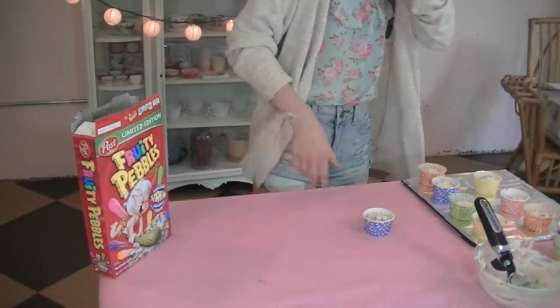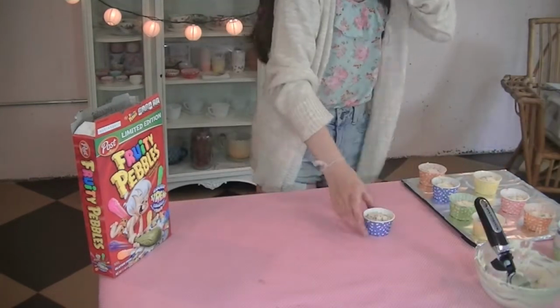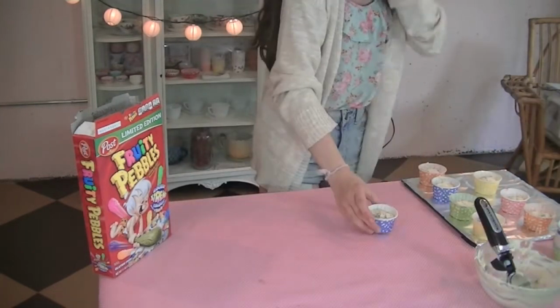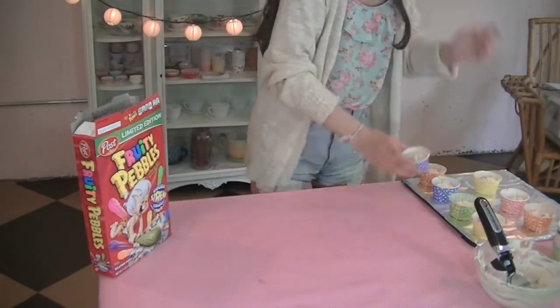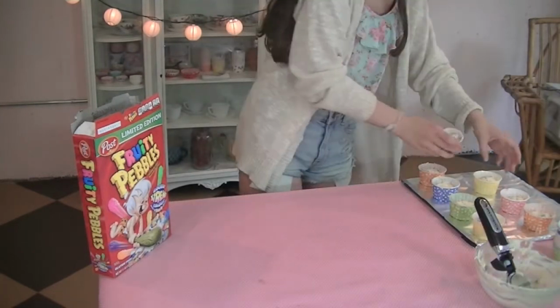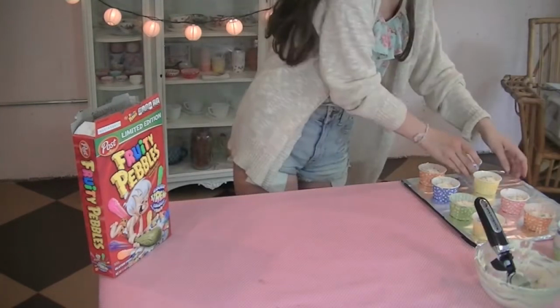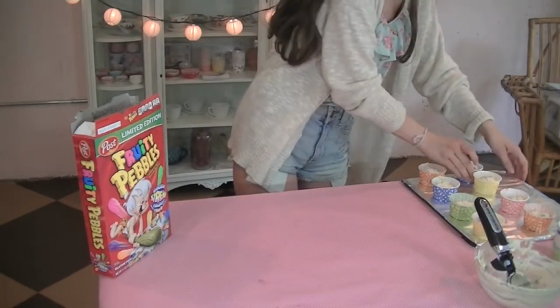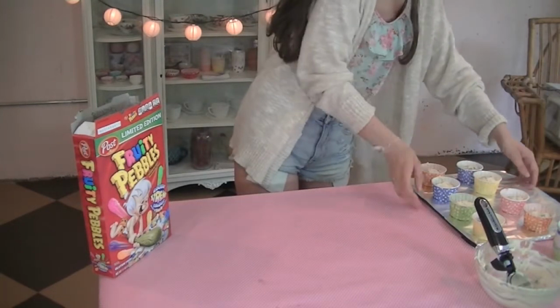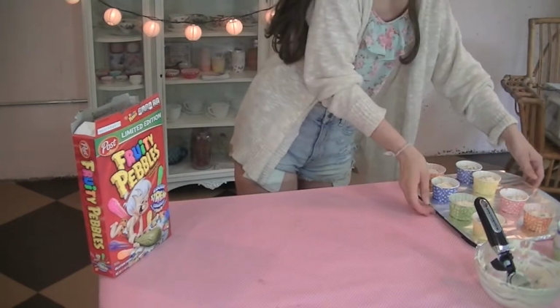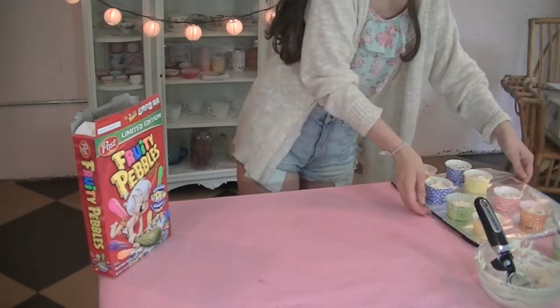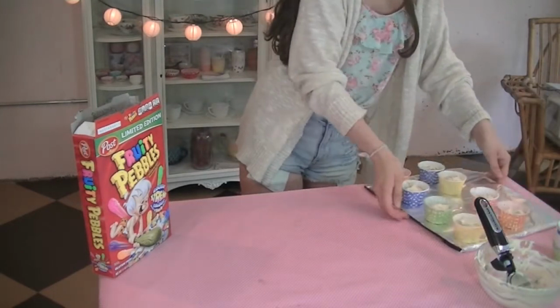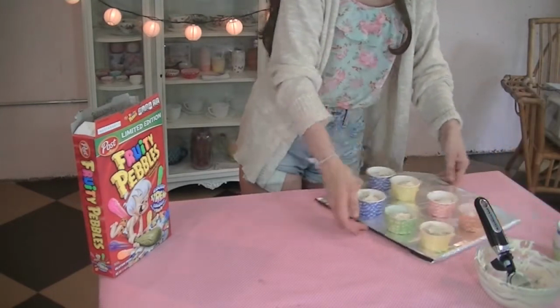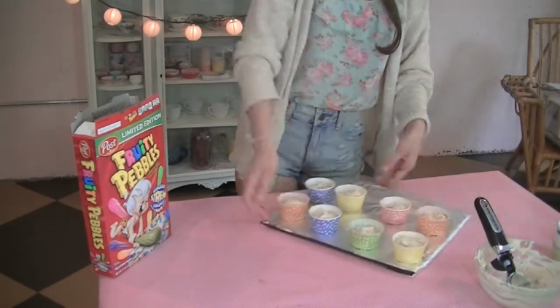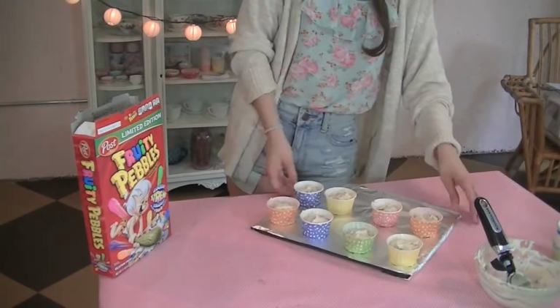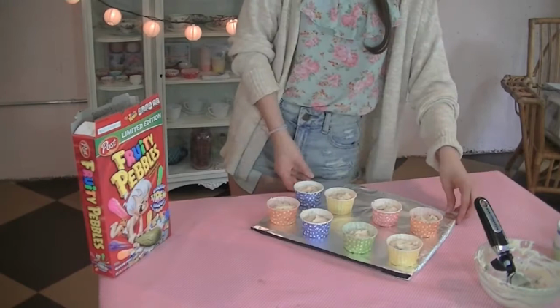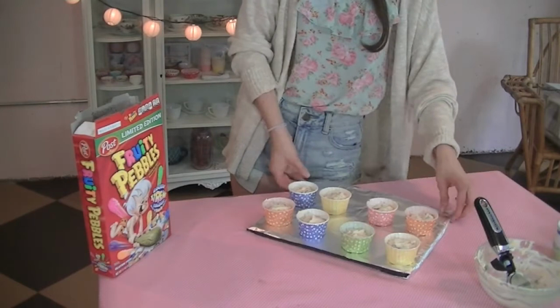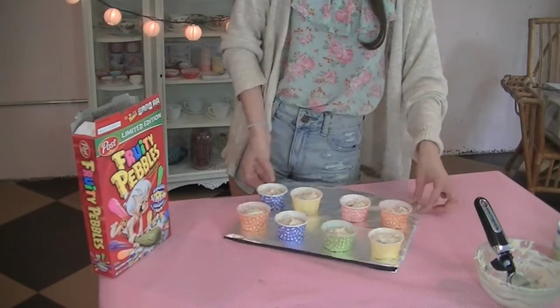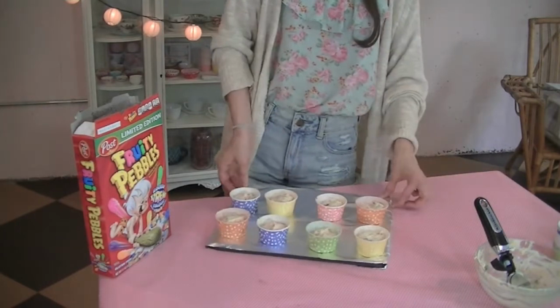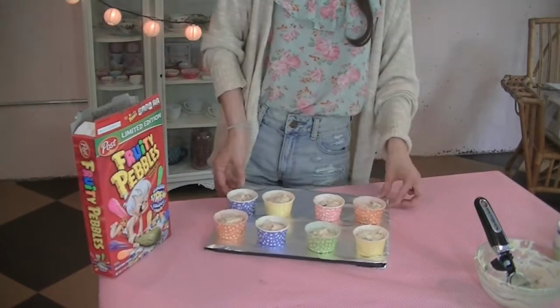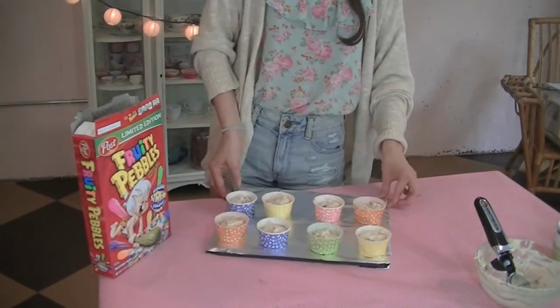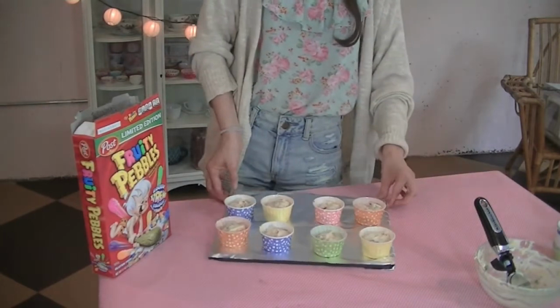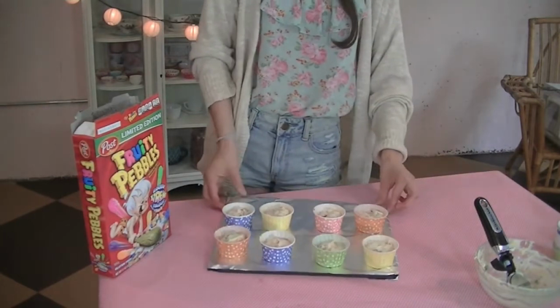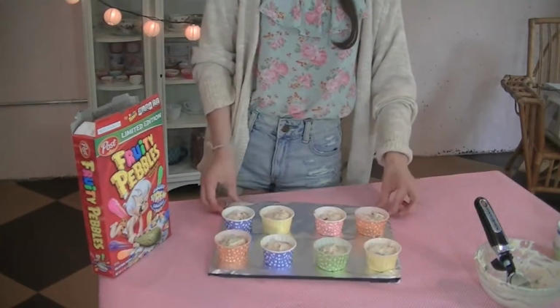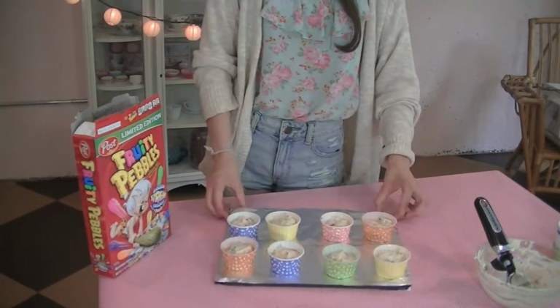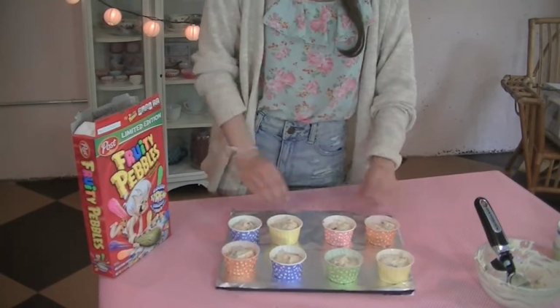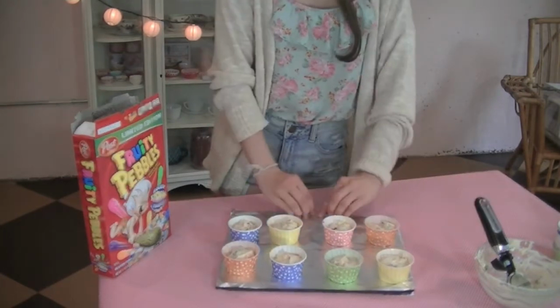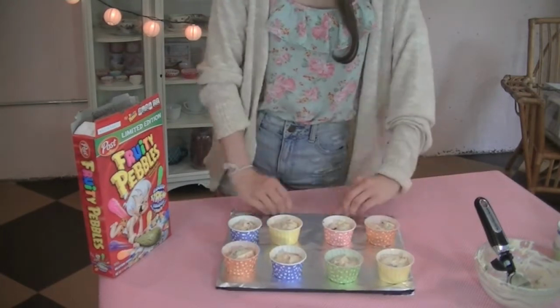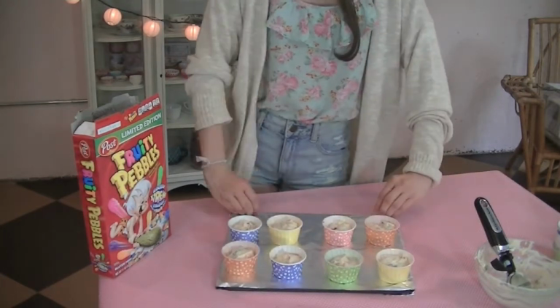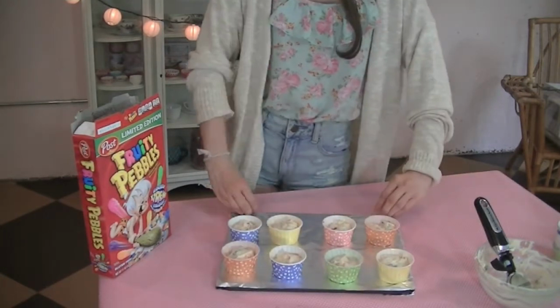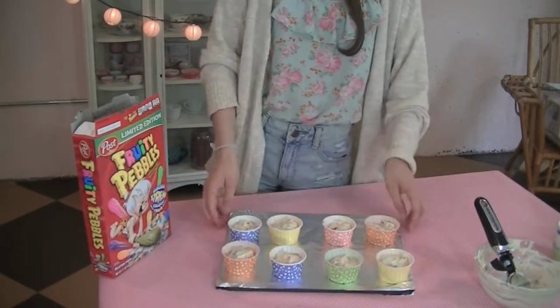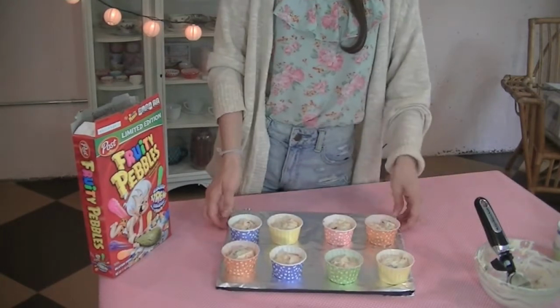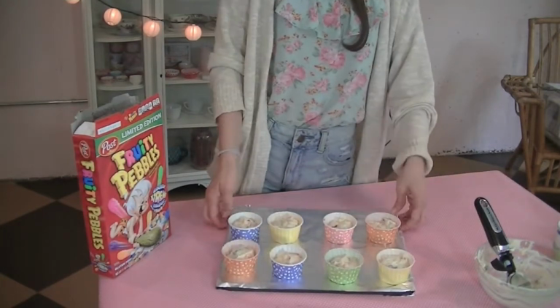You can bake these cupcakes at 340 degrees for about 20 to 23 minutes.